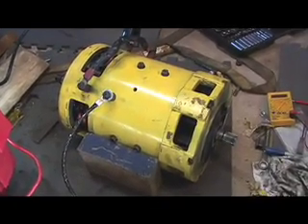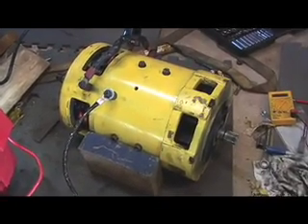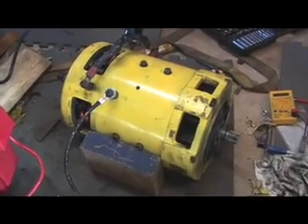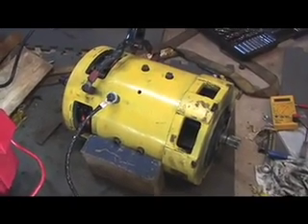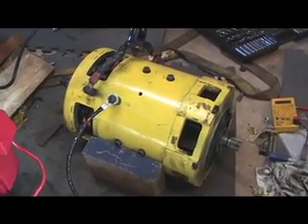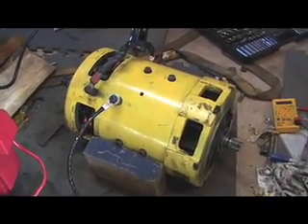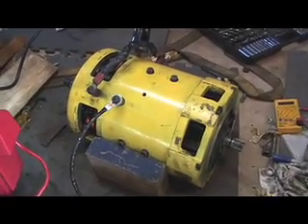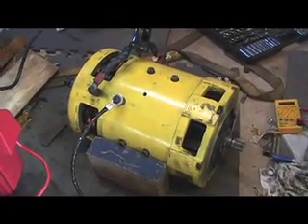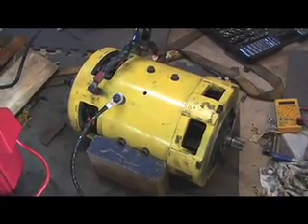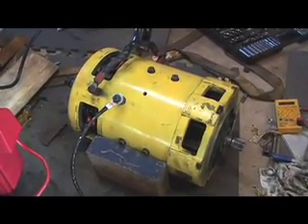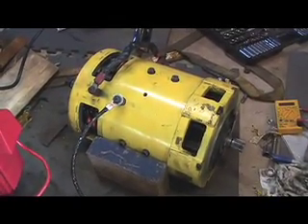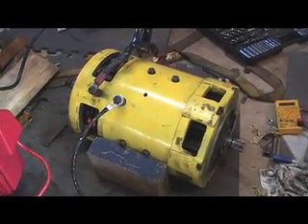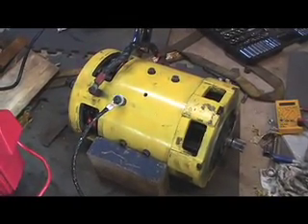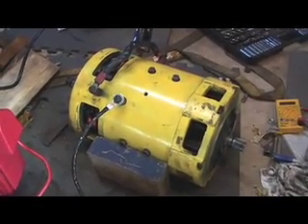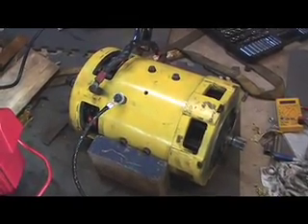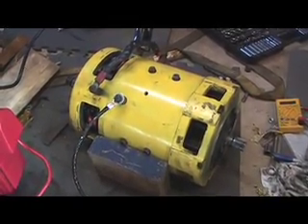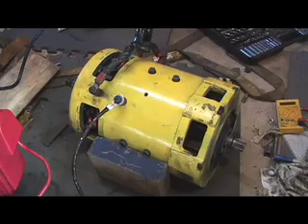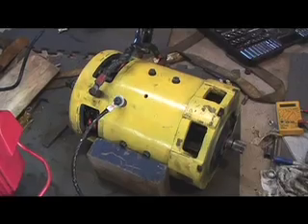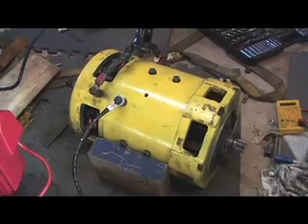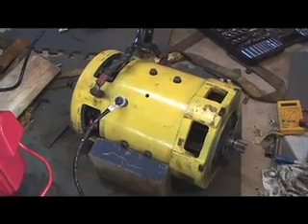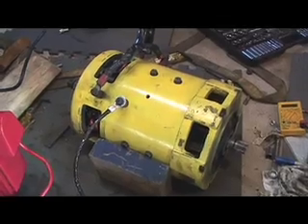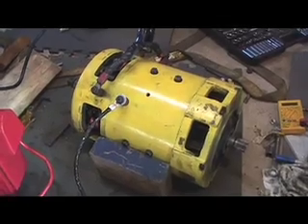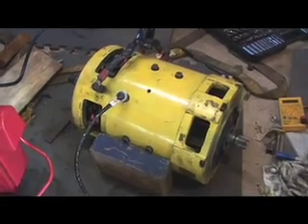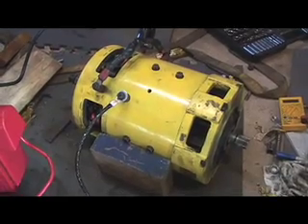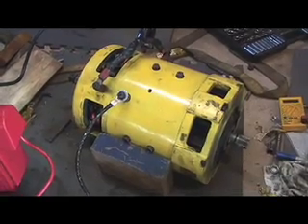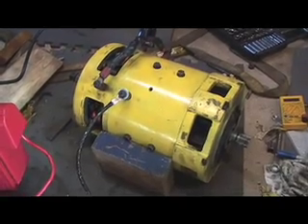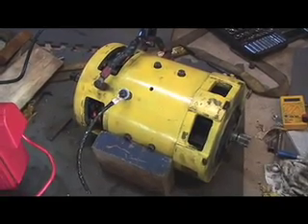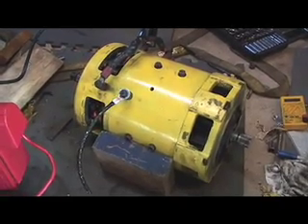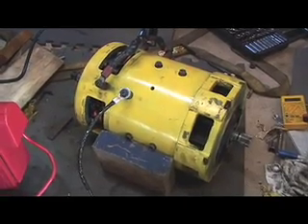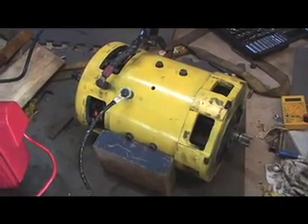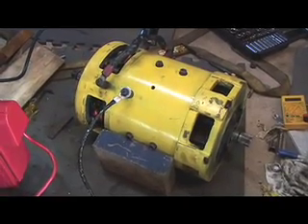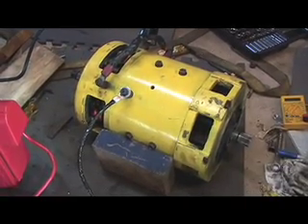Otherwise, this is the motor that's going in the Geo Metro to make it into an electric car.